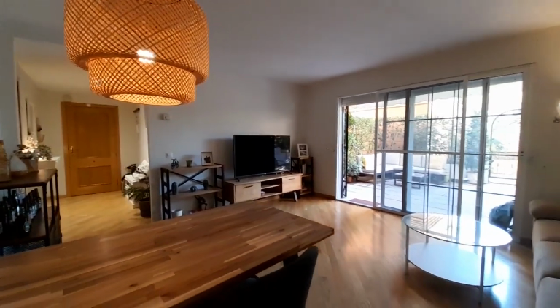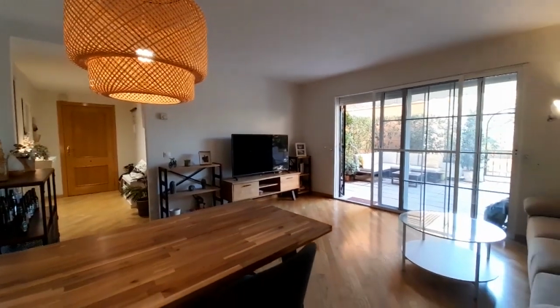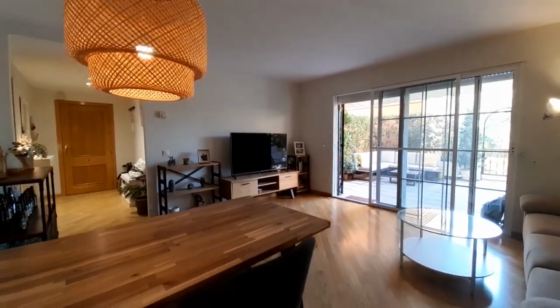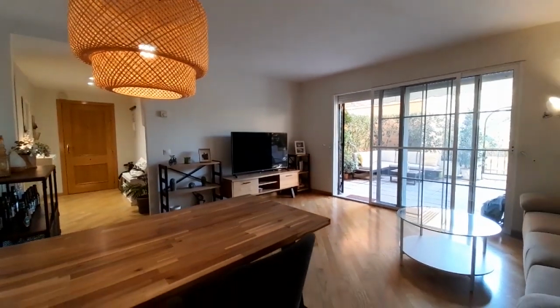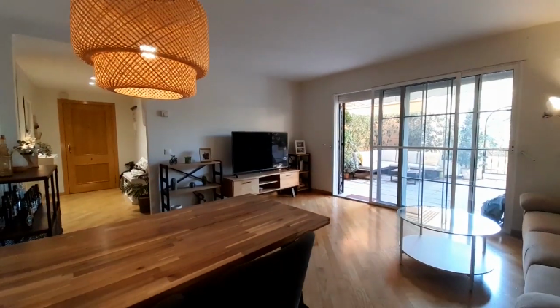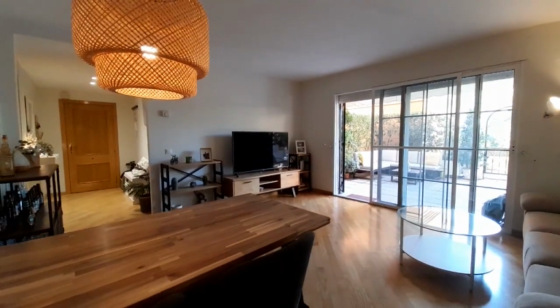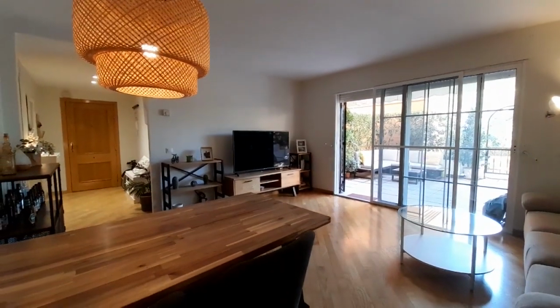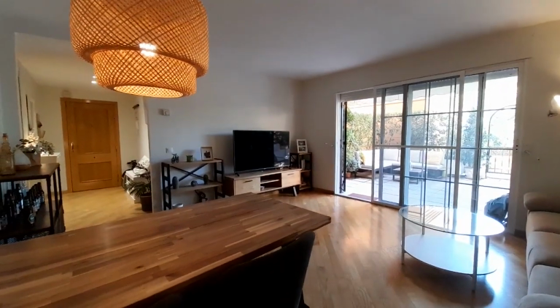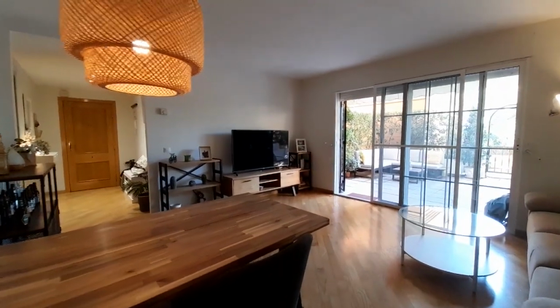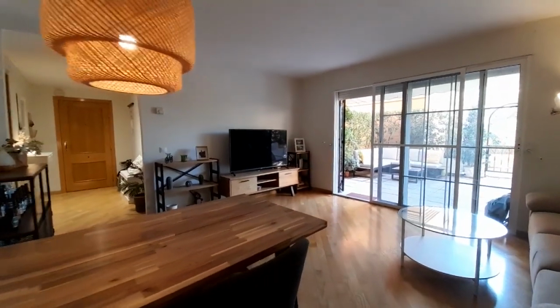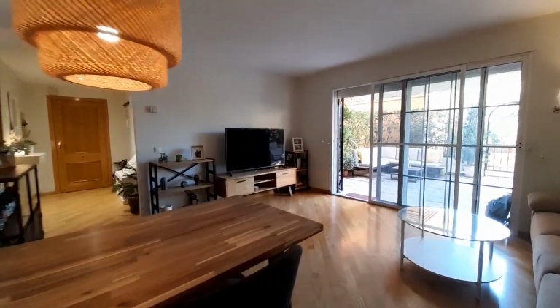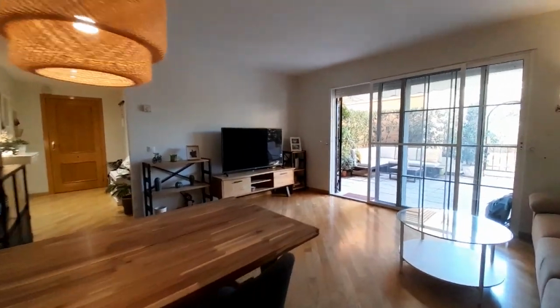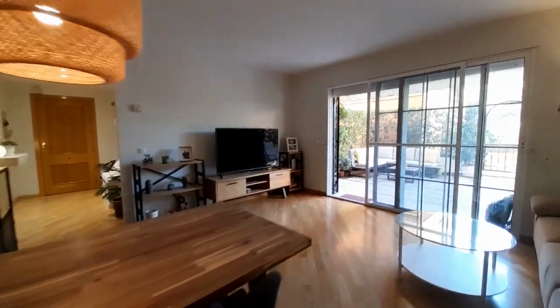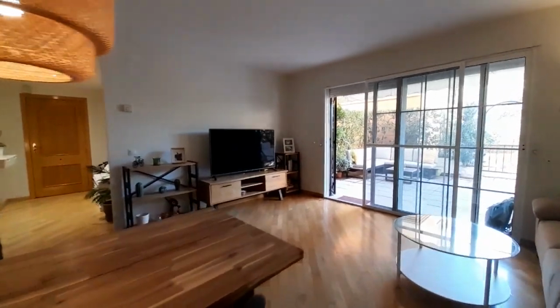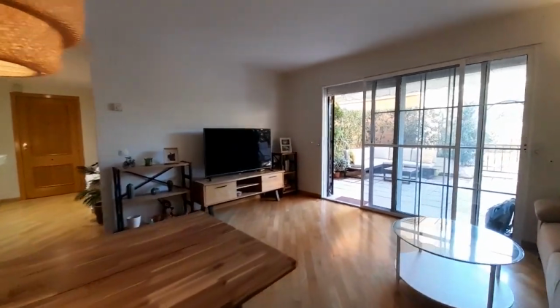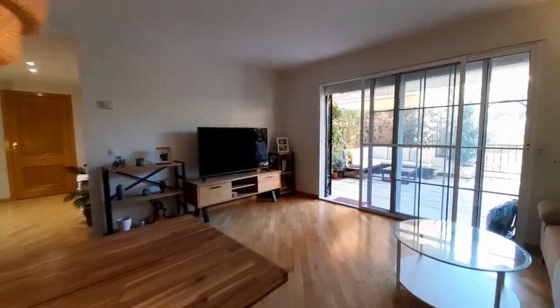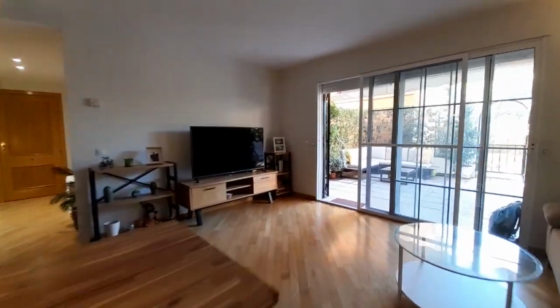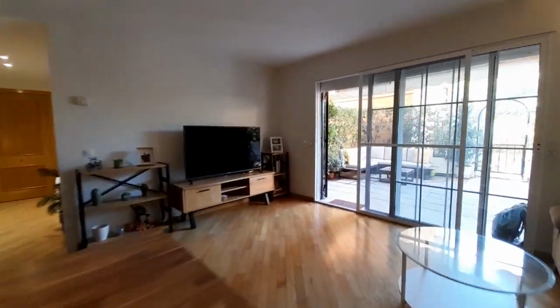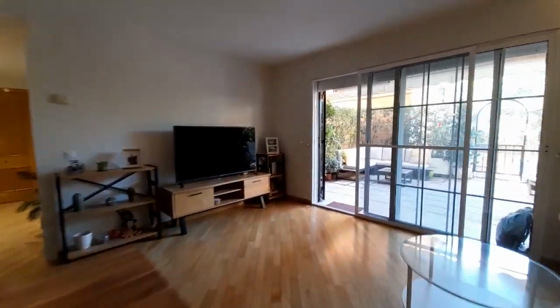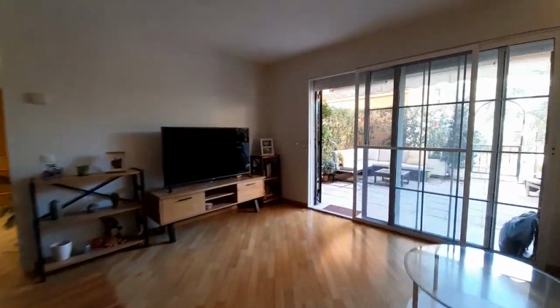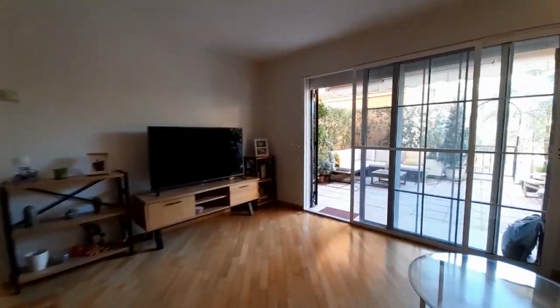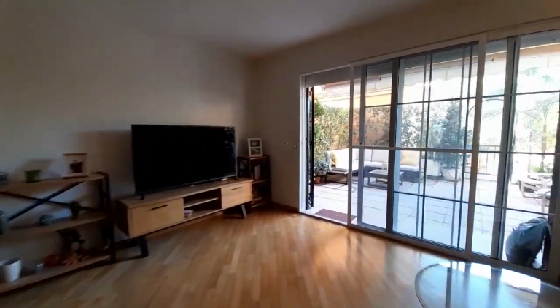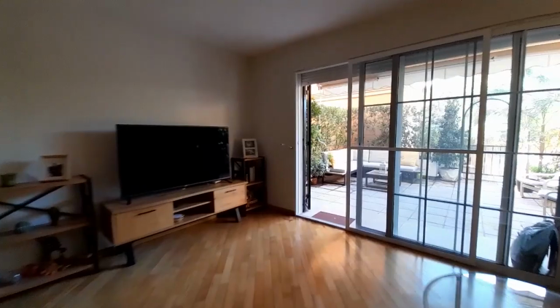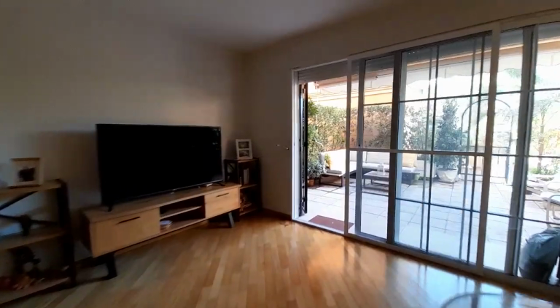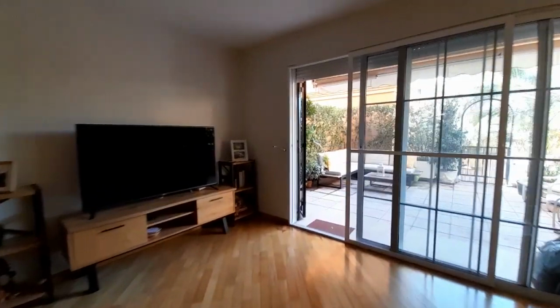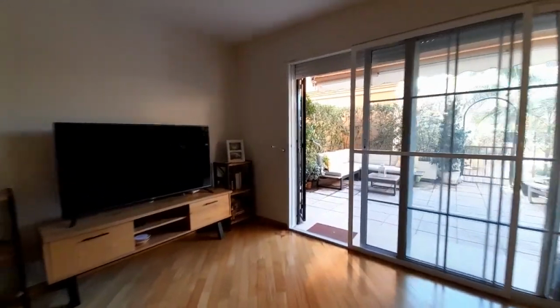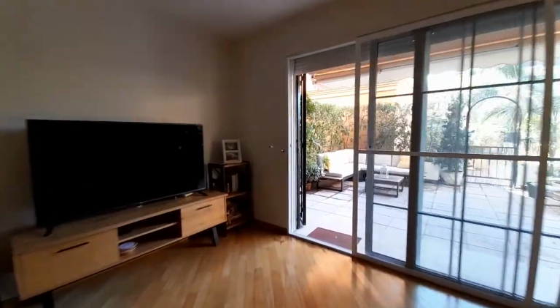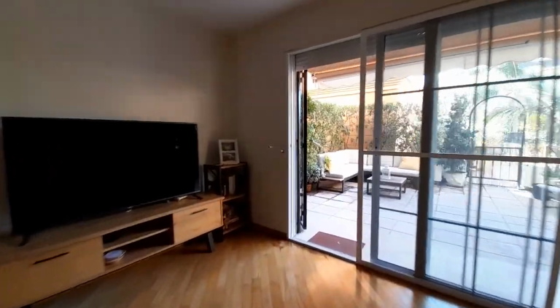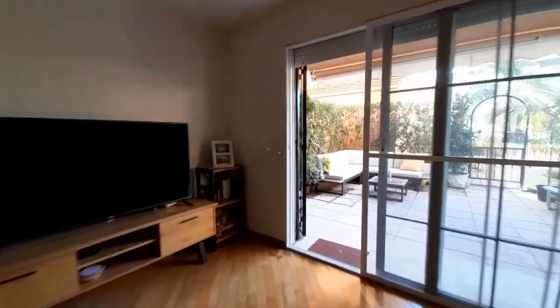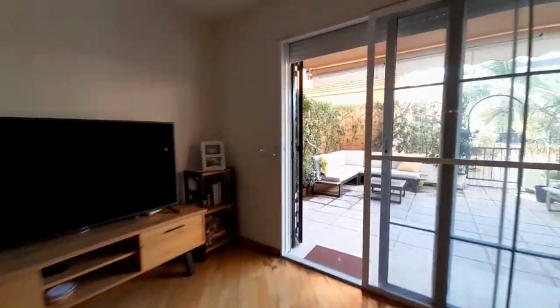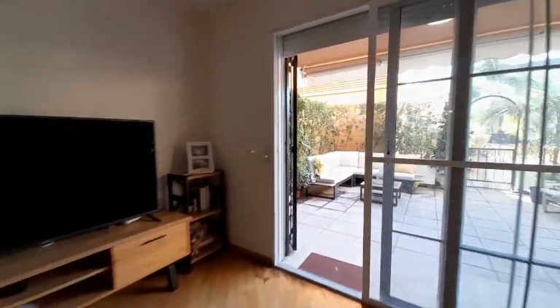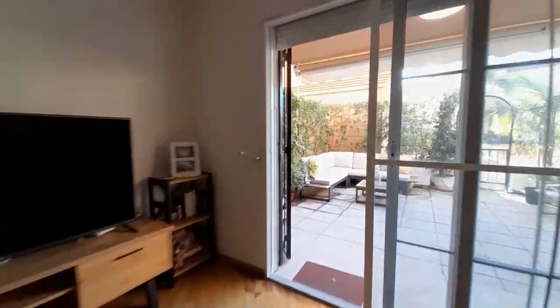In this apartment we have one terrace, very big.